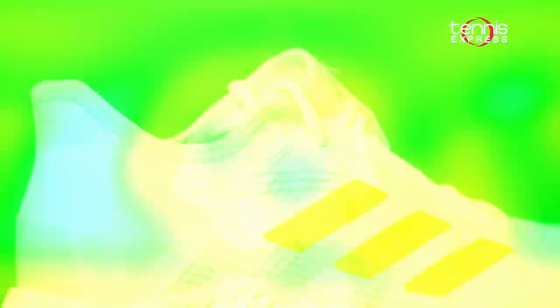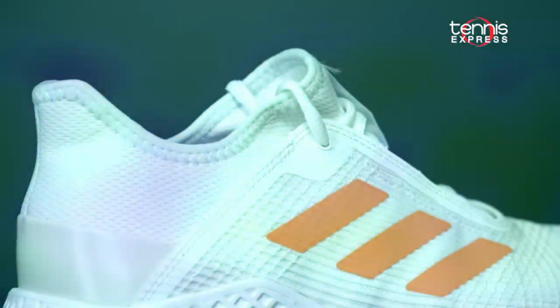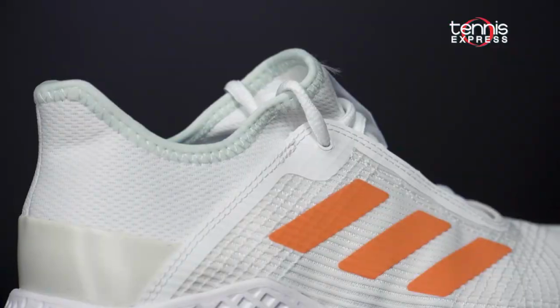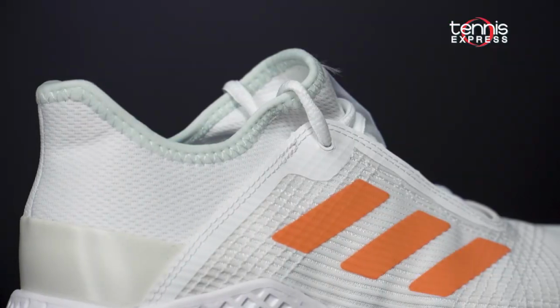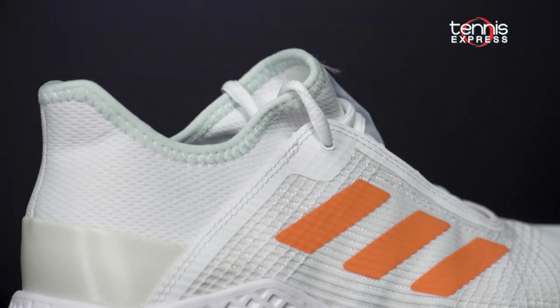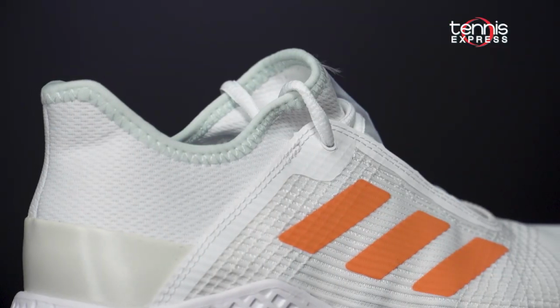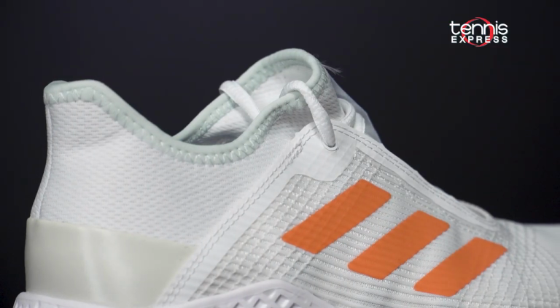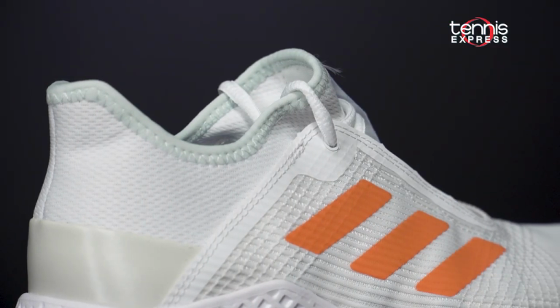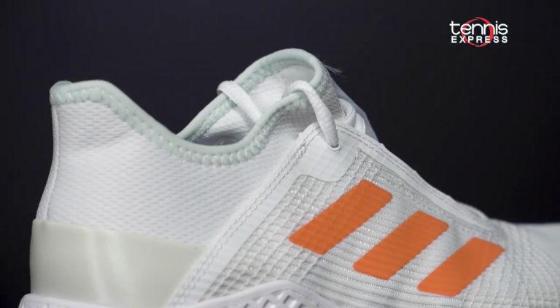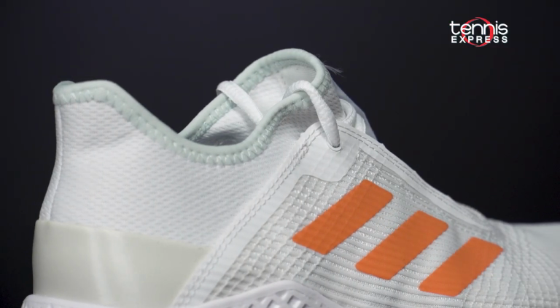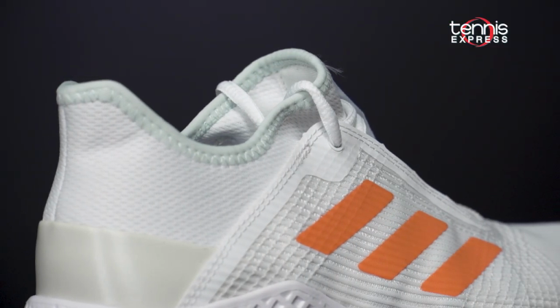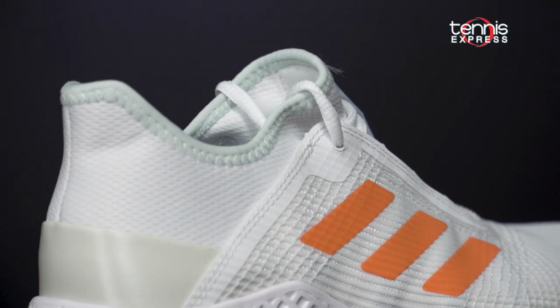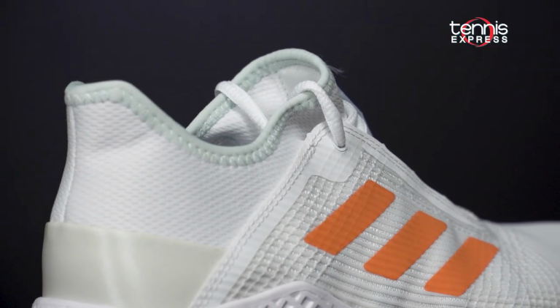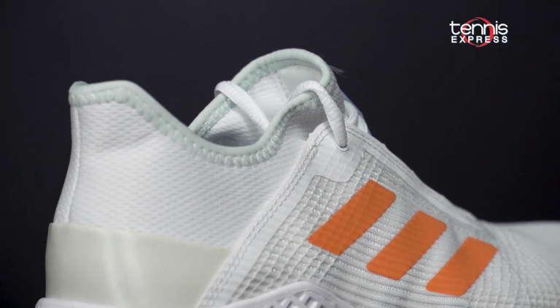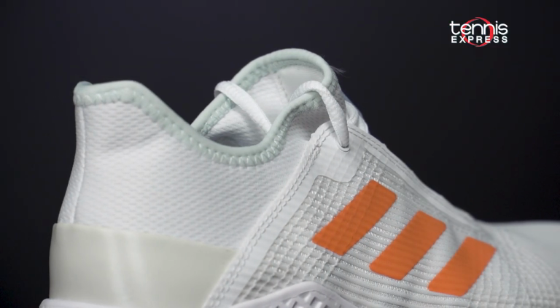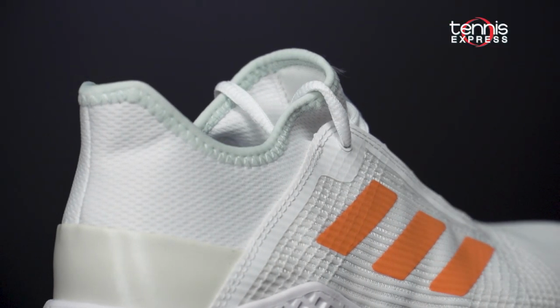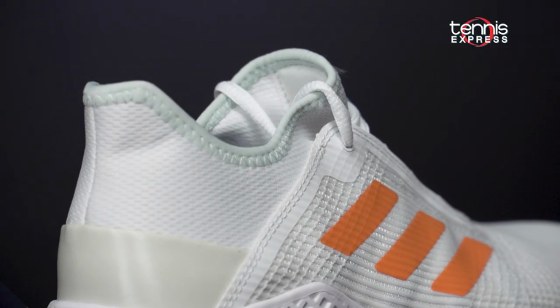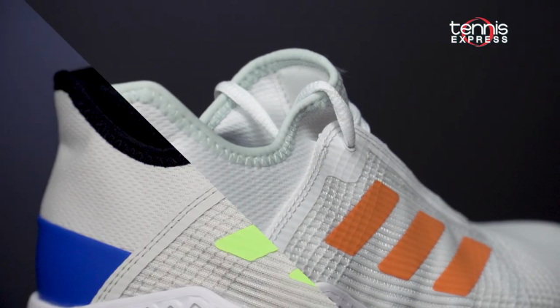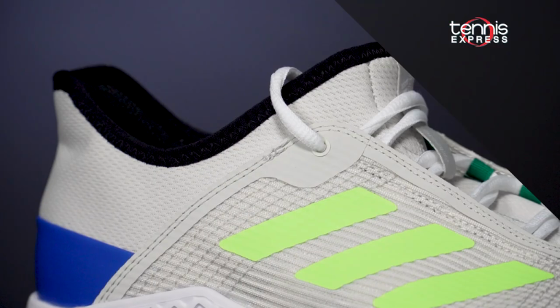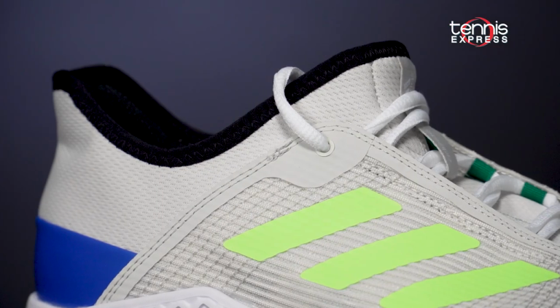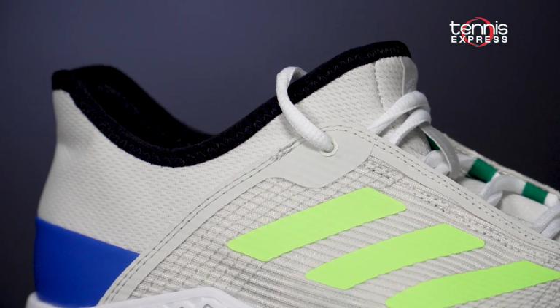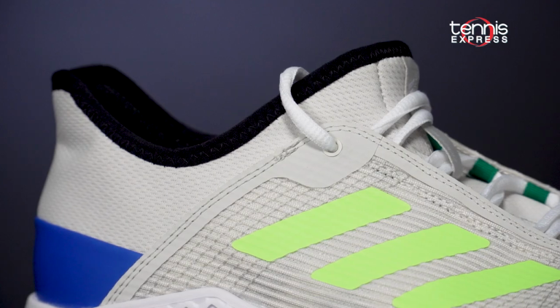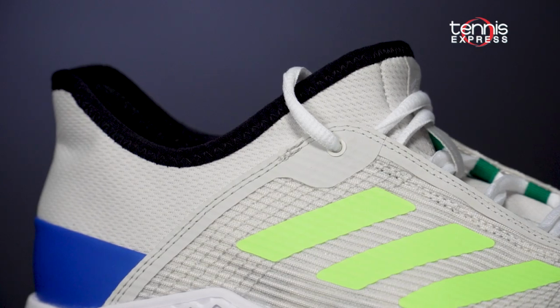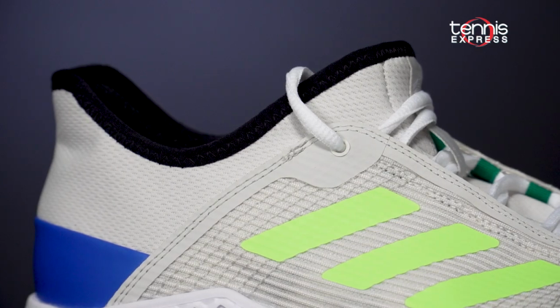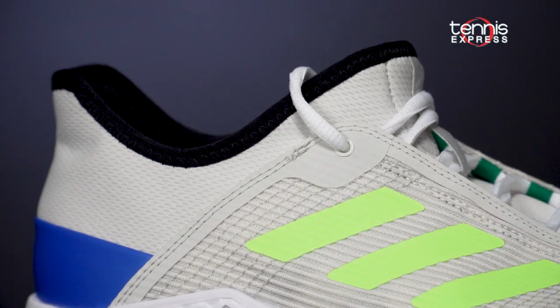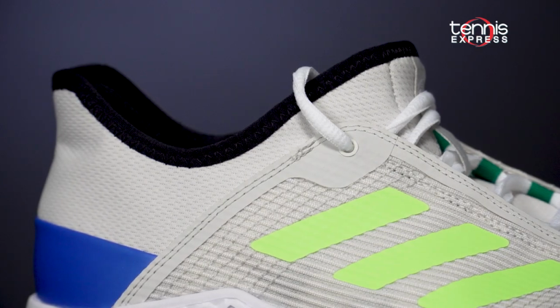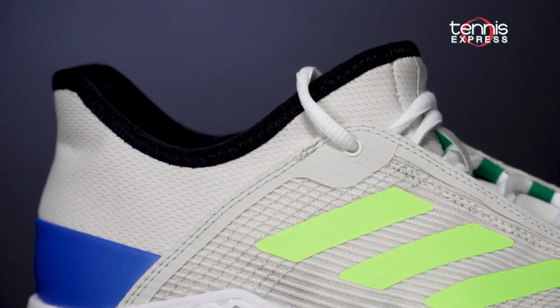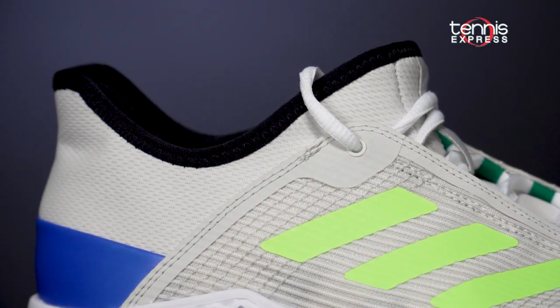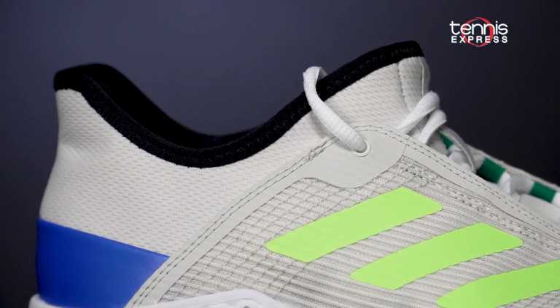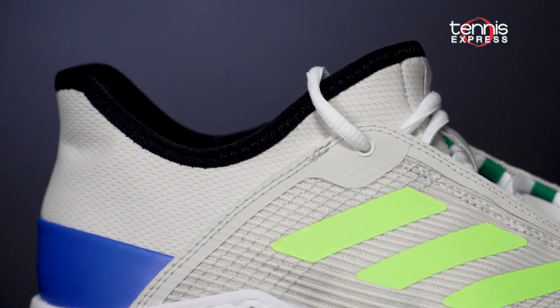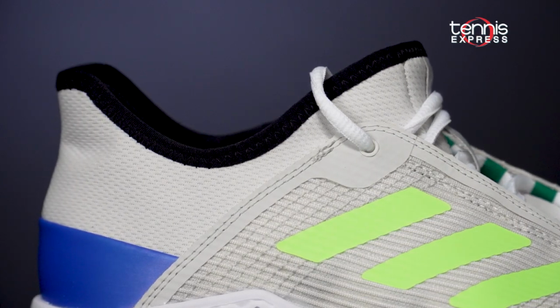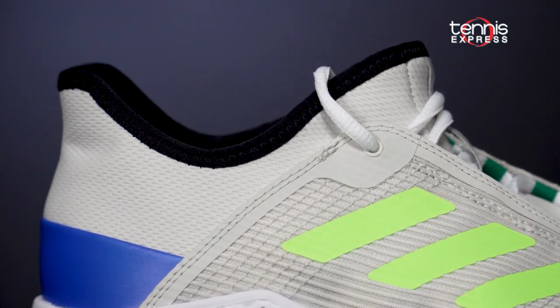In terms of fit, the Club 2 runs pretty true to size with an average width and a medium to high arch.